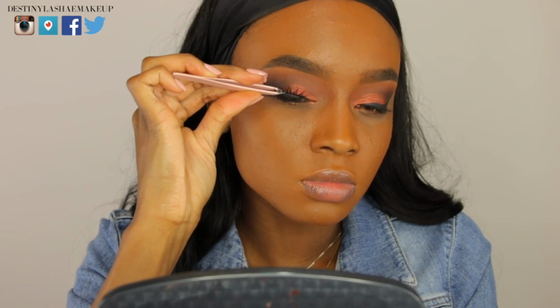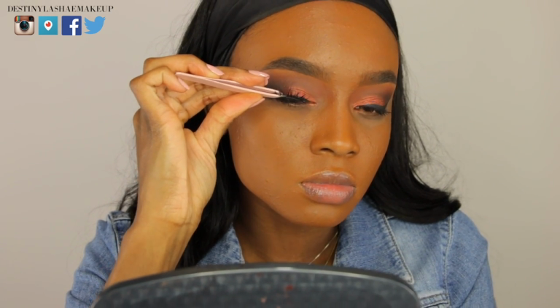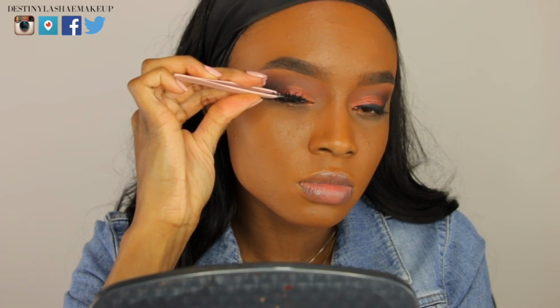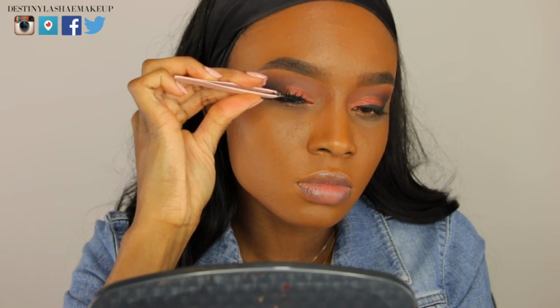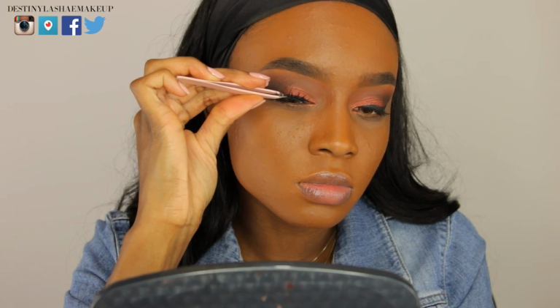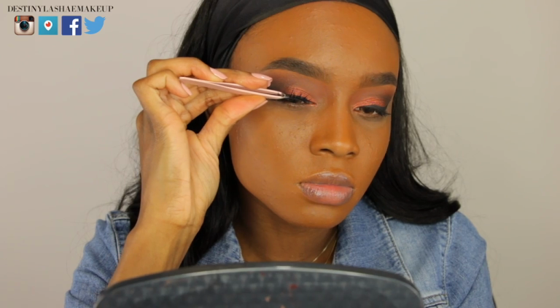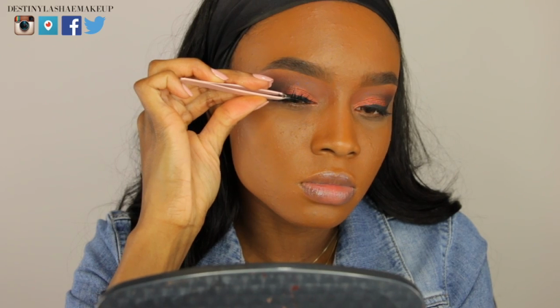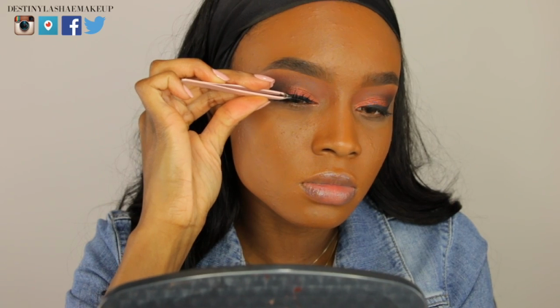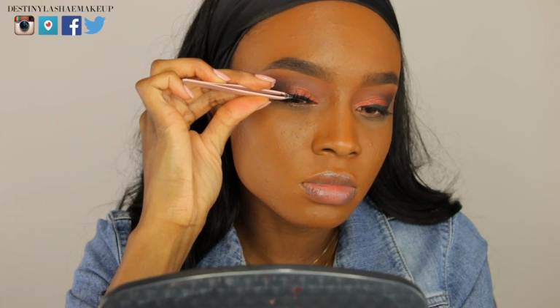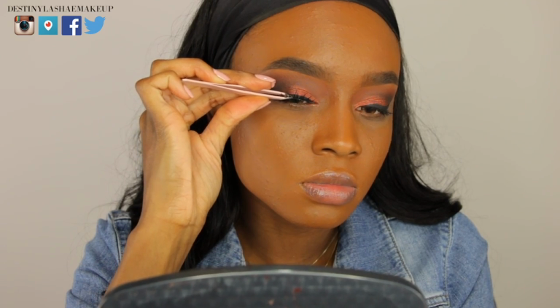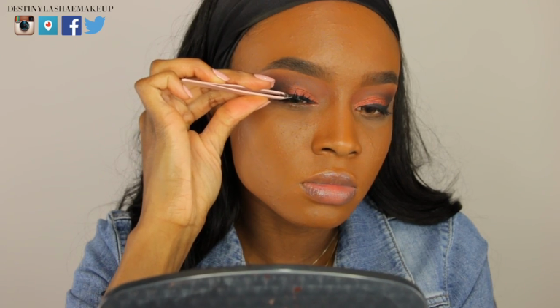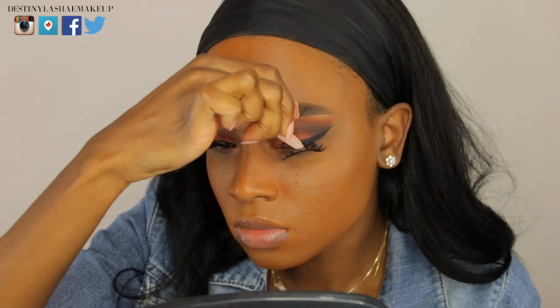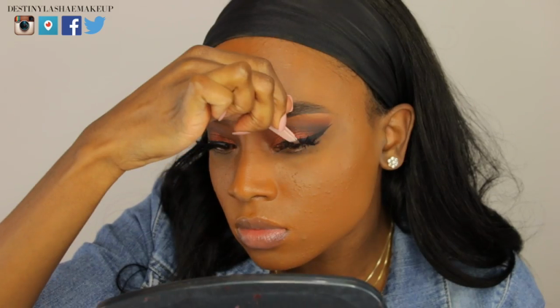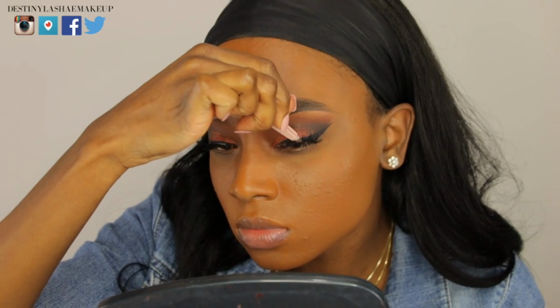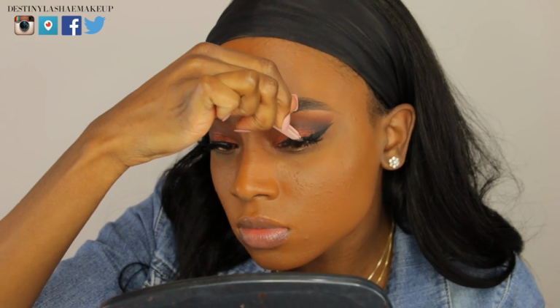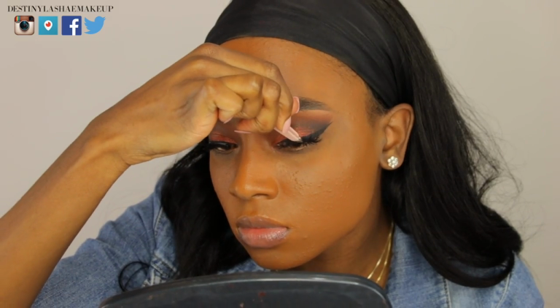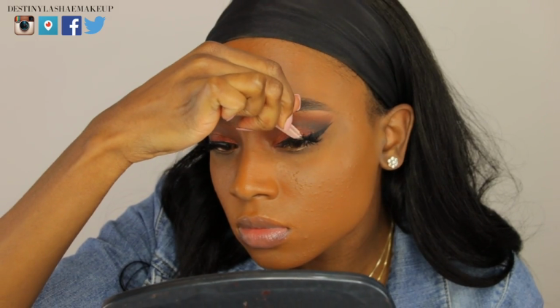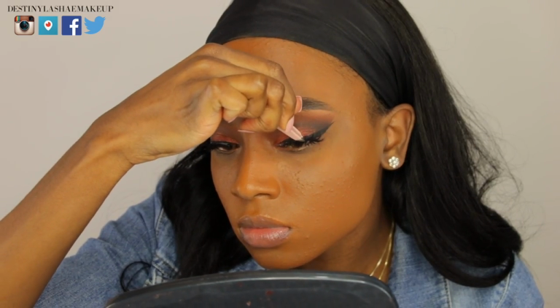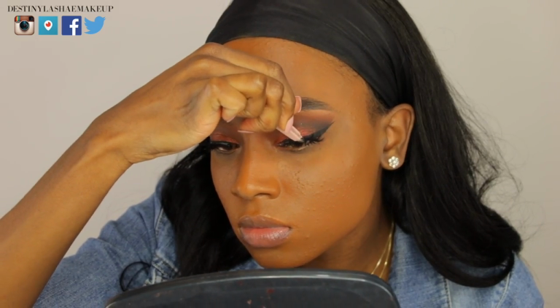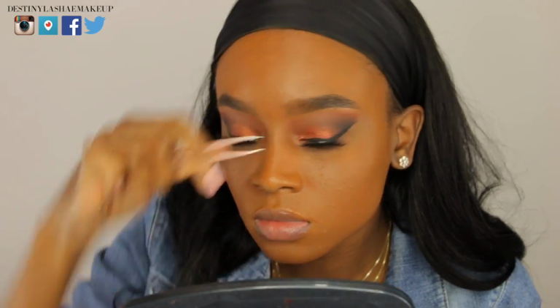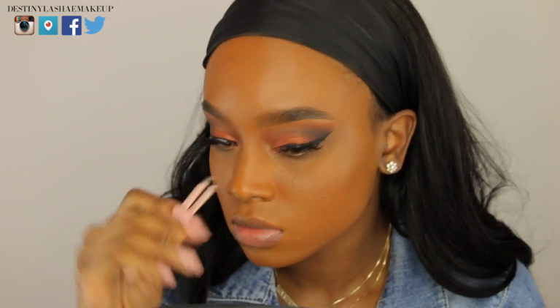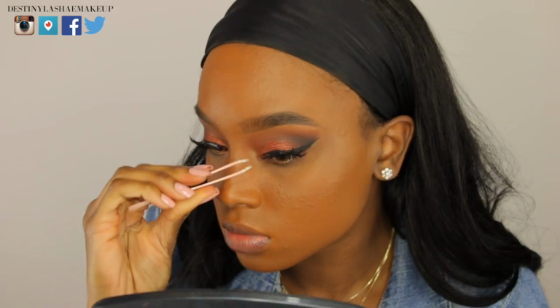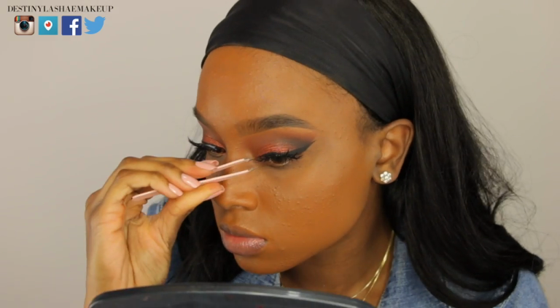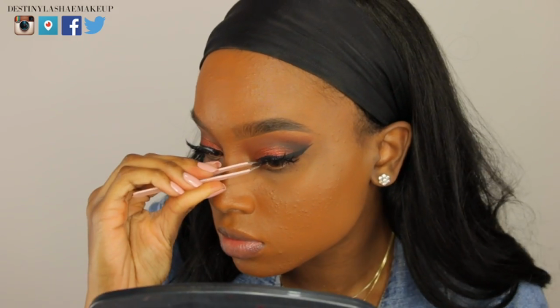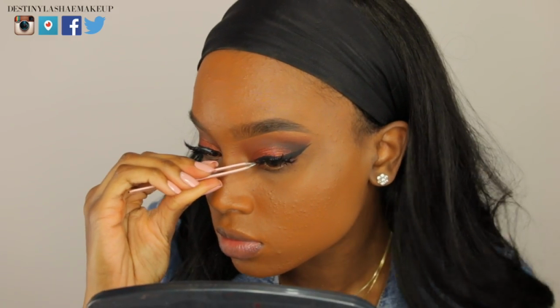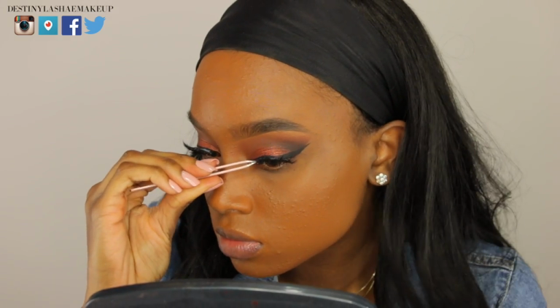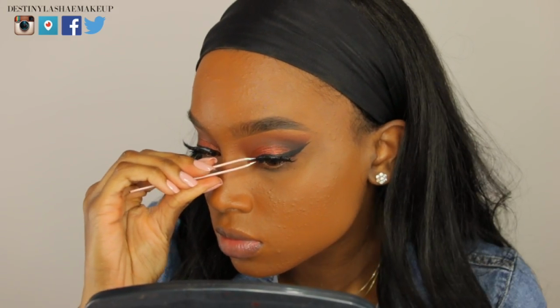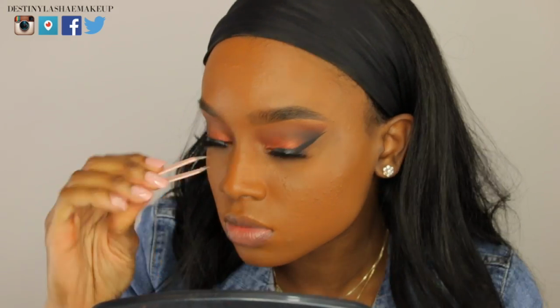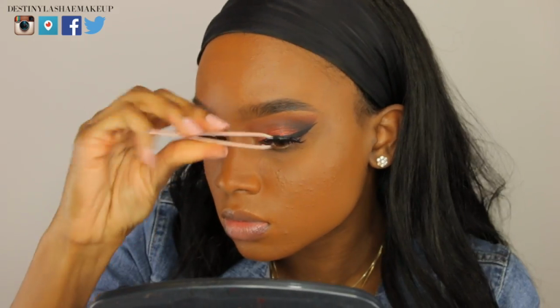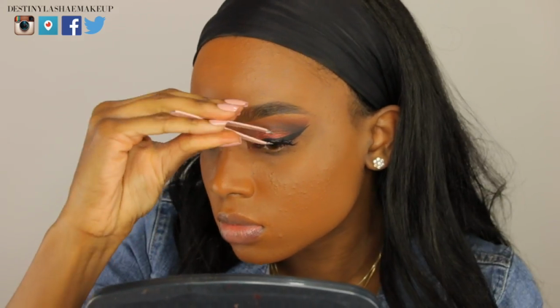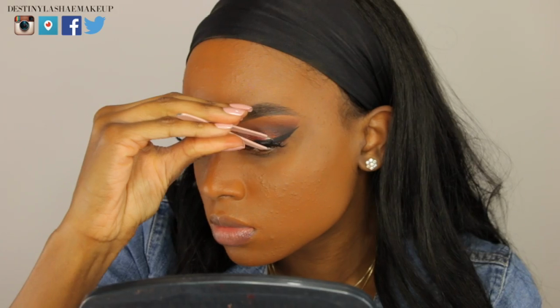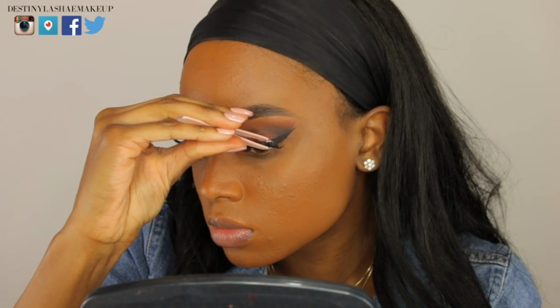Today I'm using the Goddess Lashes by Coco Lashes — they're the bomb.com for my eye shape.